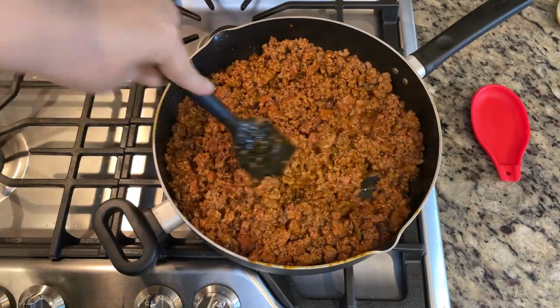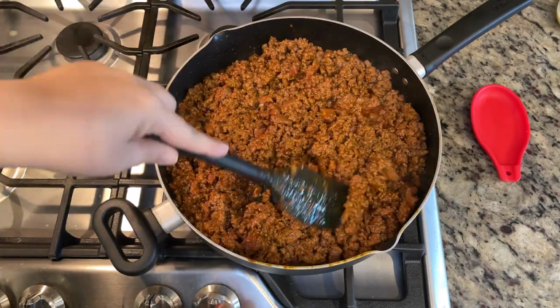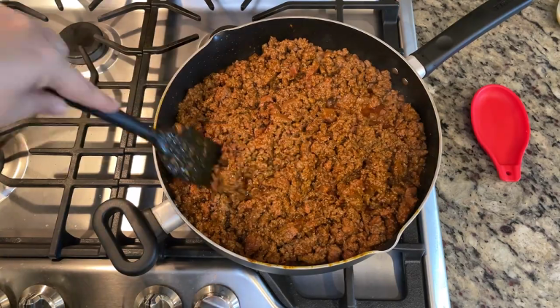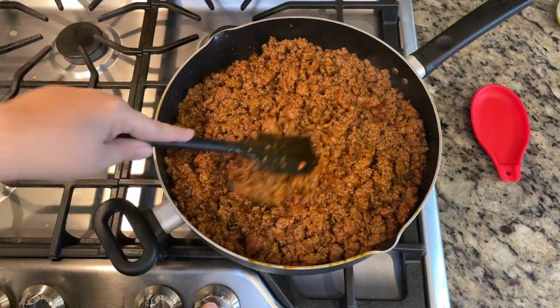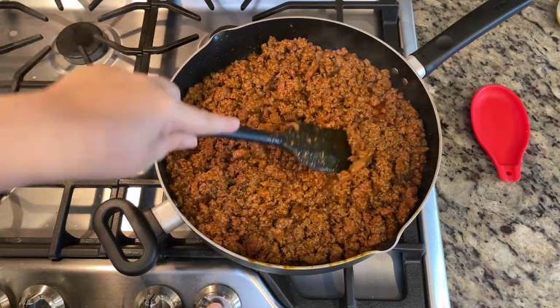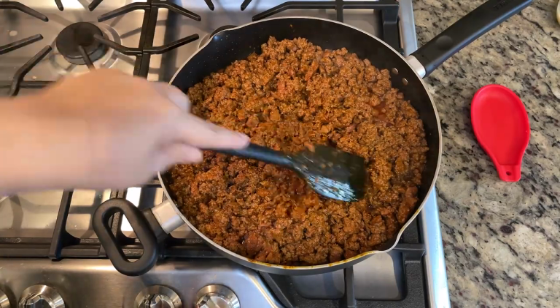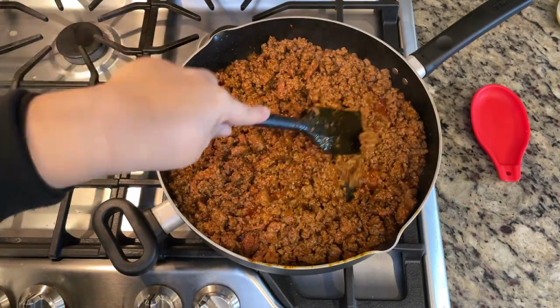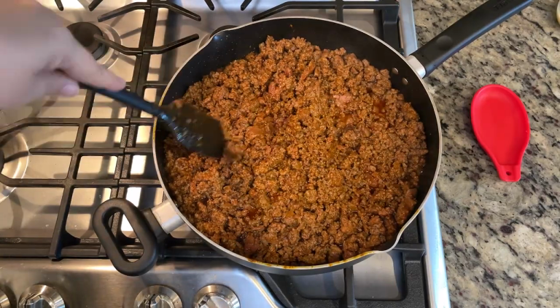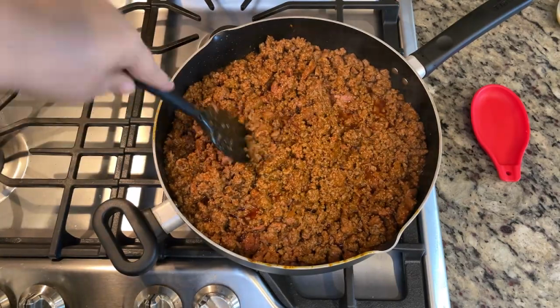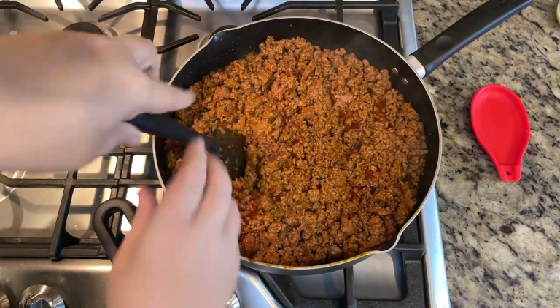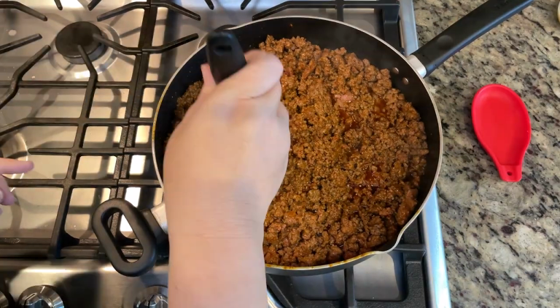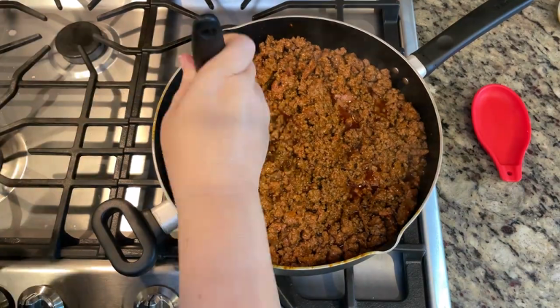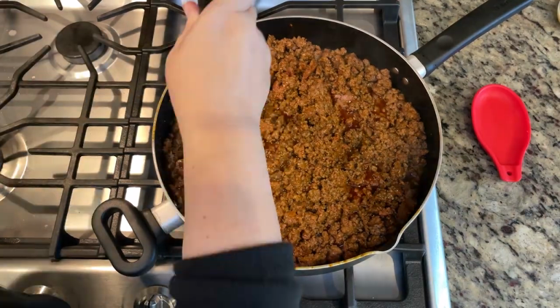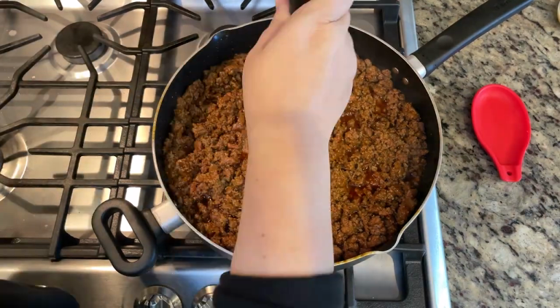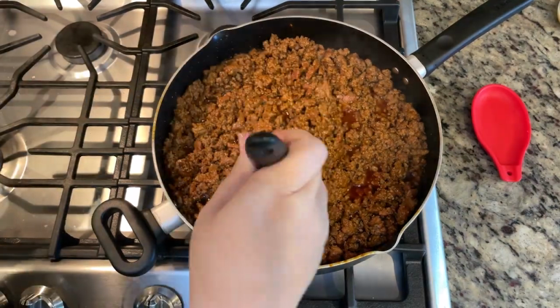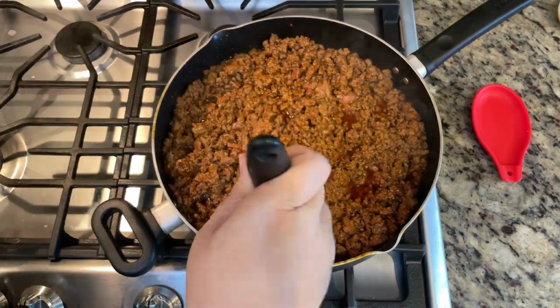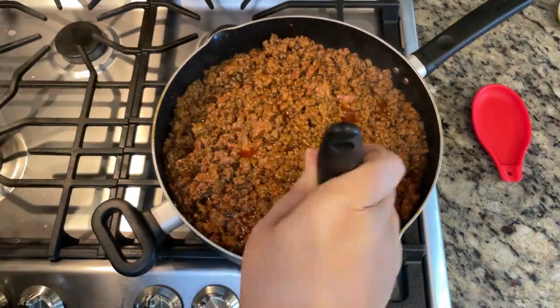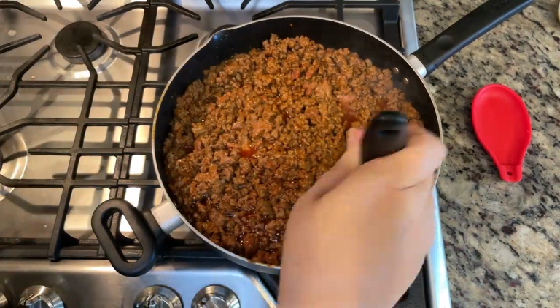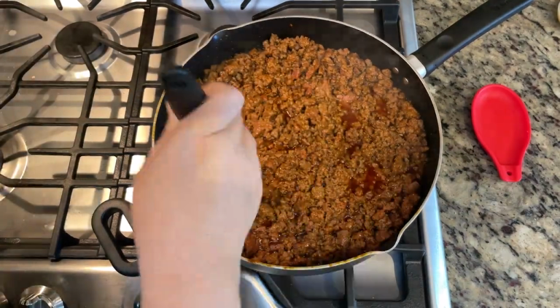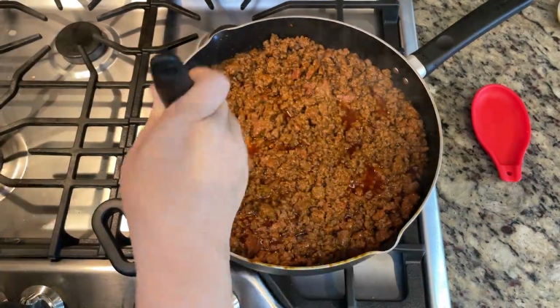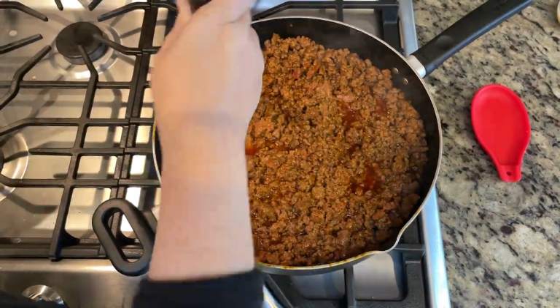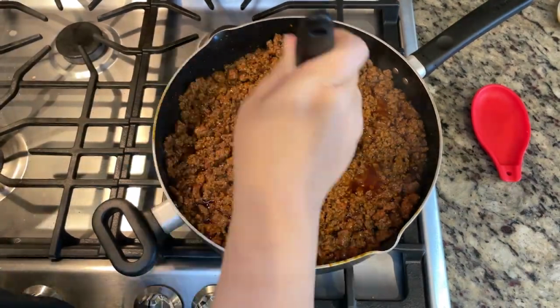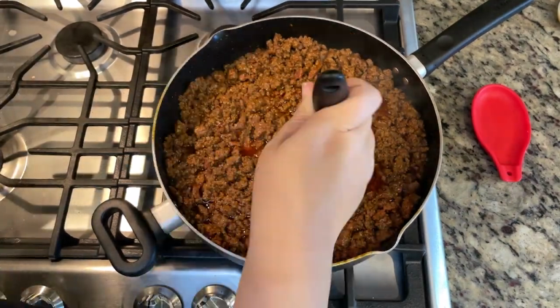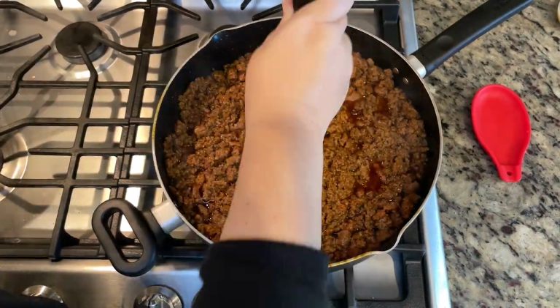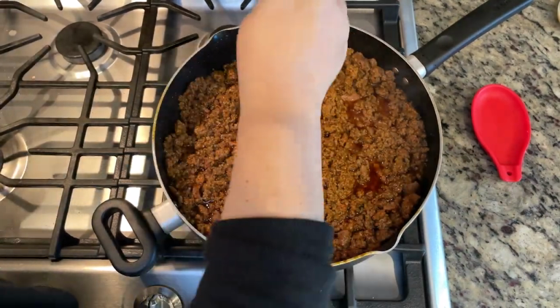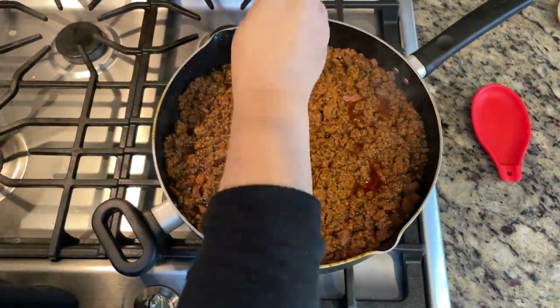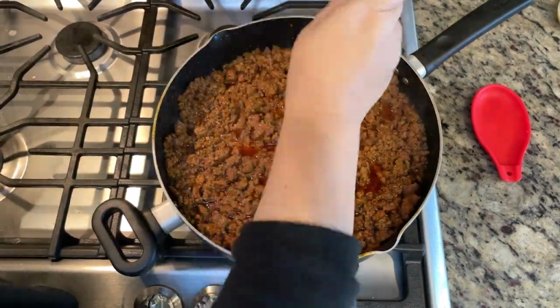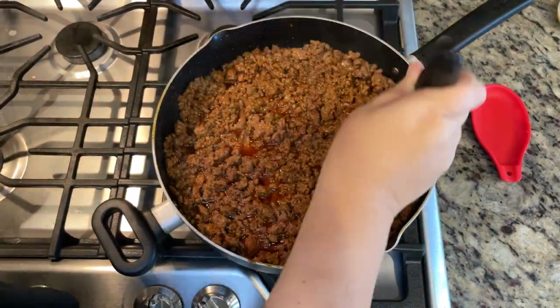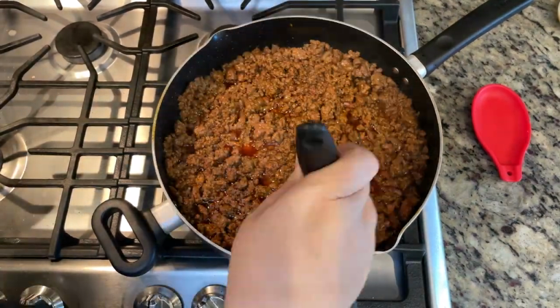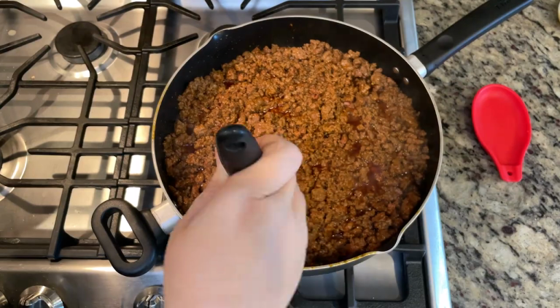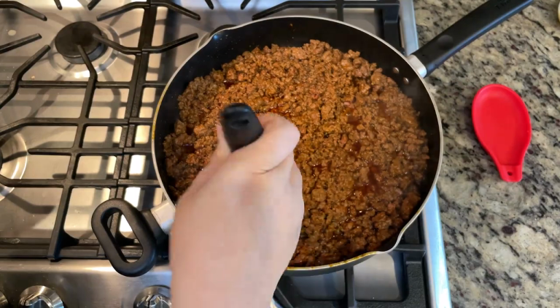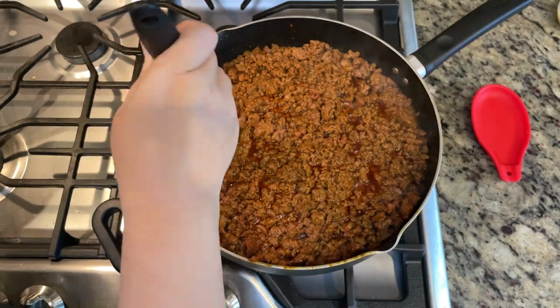Since a lot of these burritos will be frozen, I chose to leave the fat in the meat to help keep the meat tender.